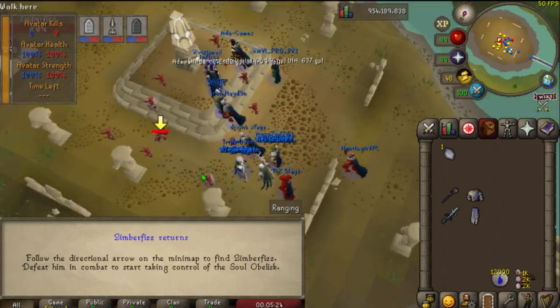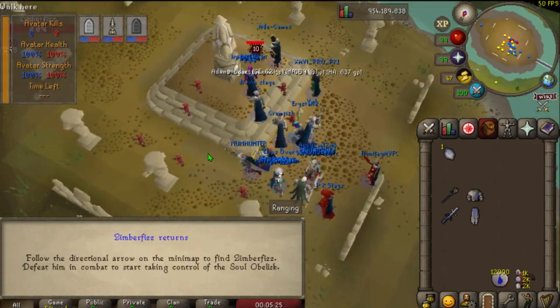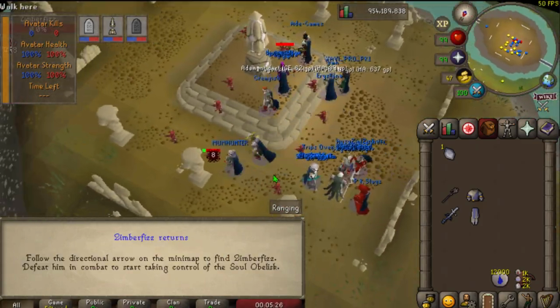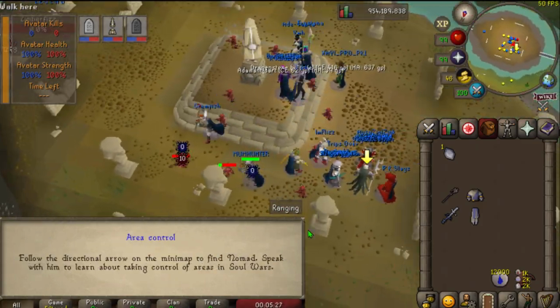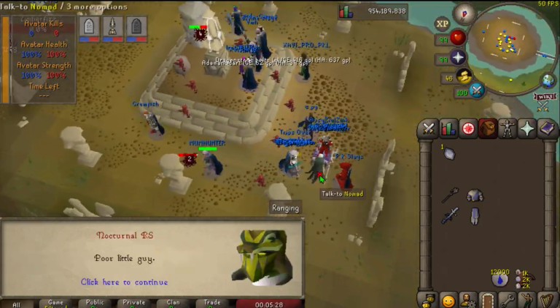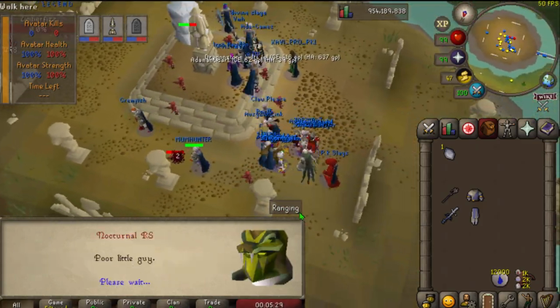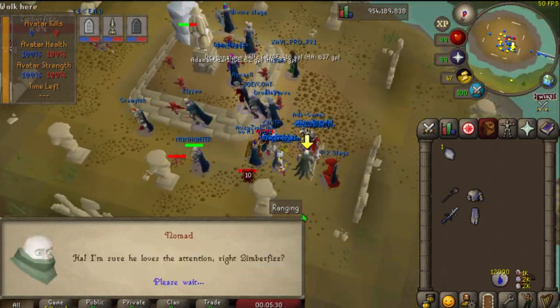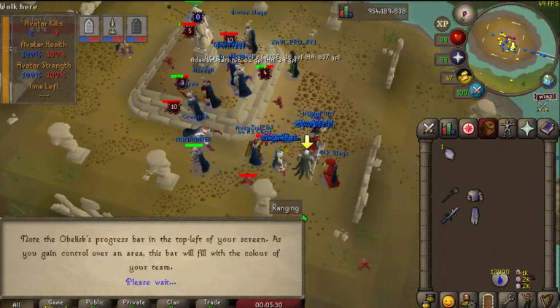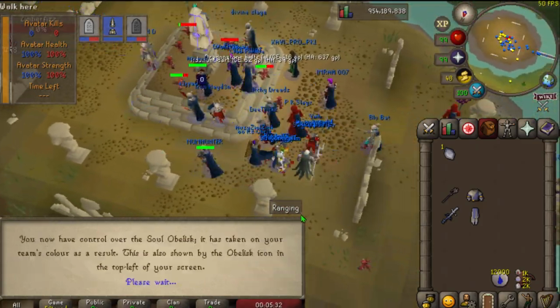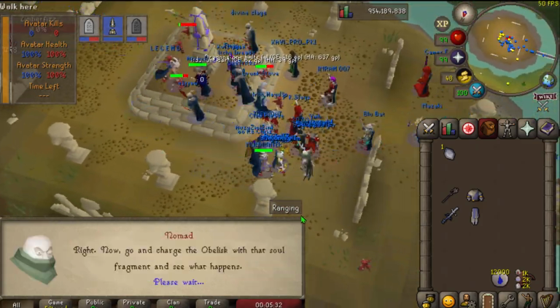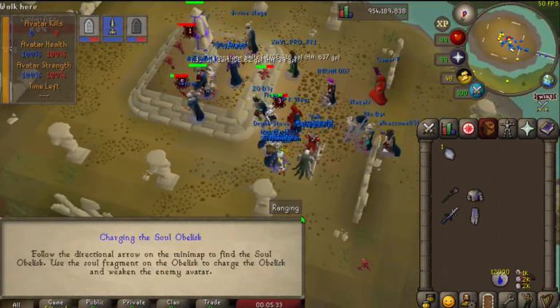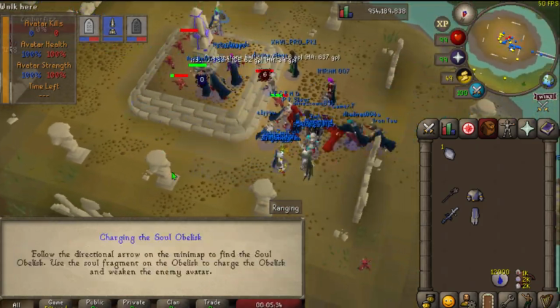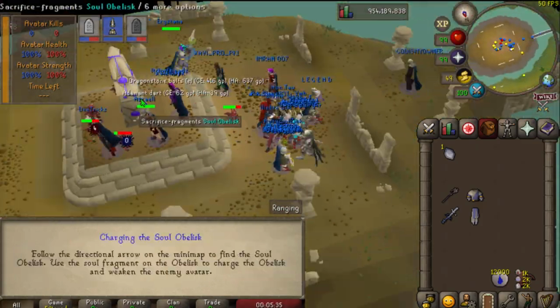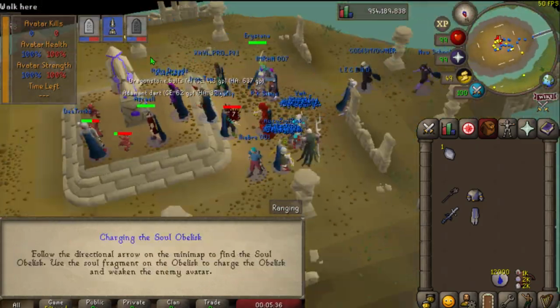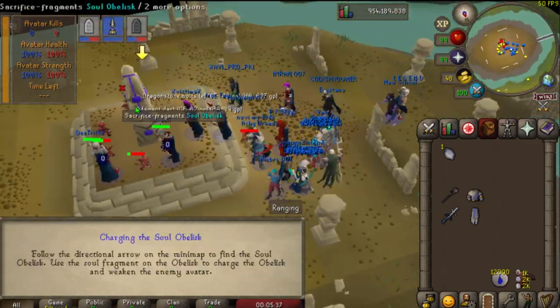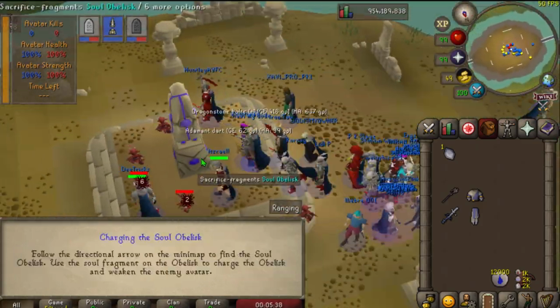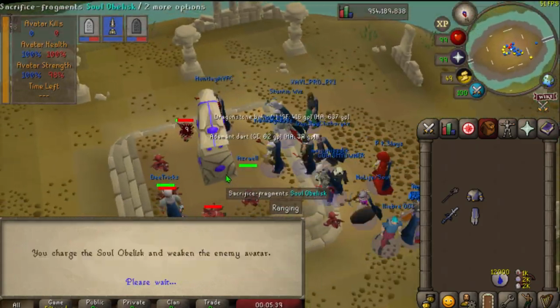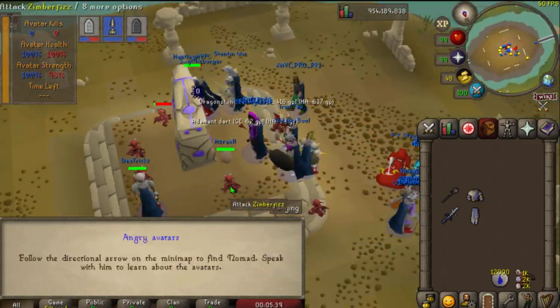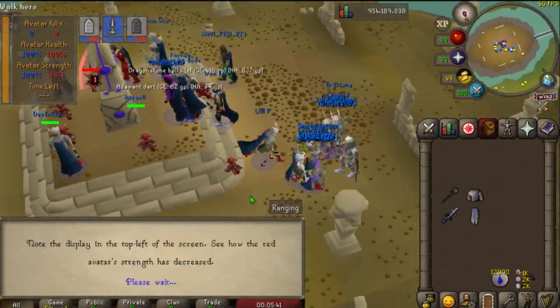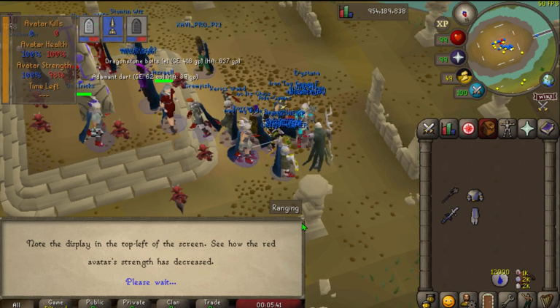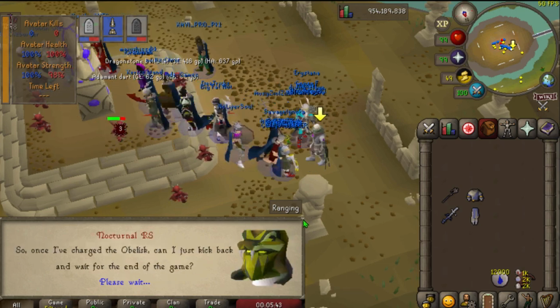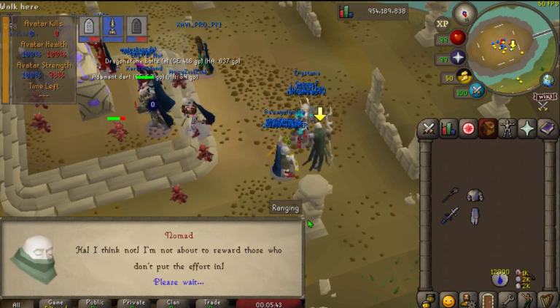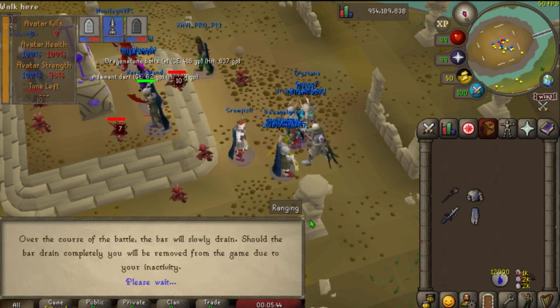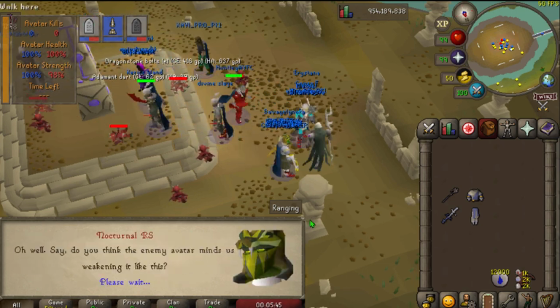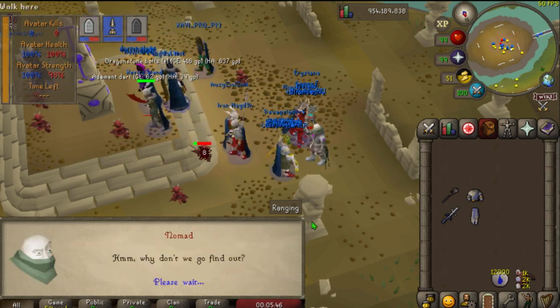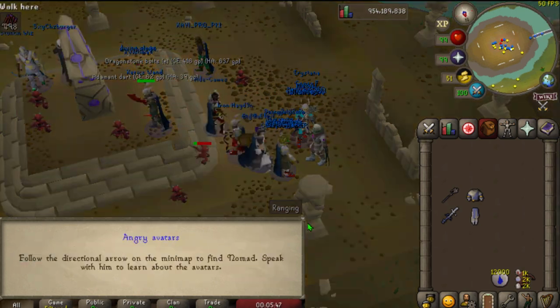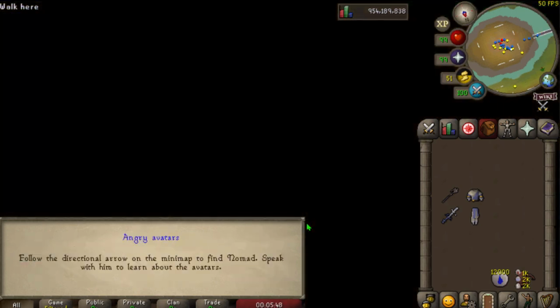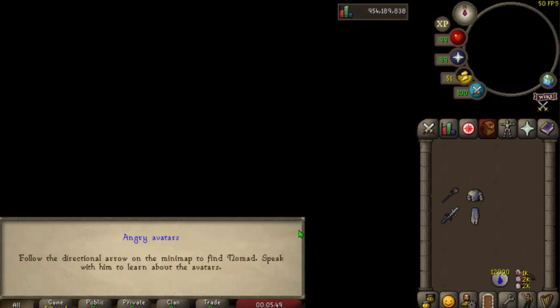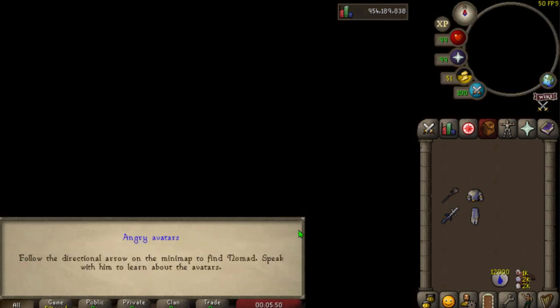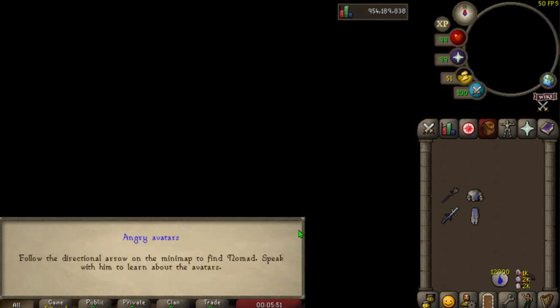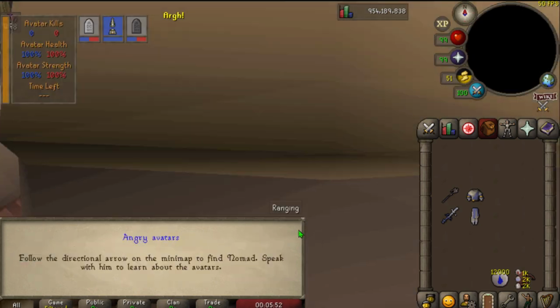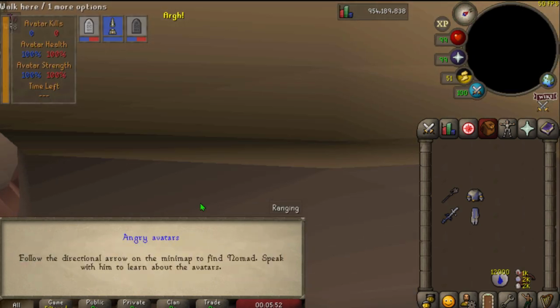In the tutorial you're pretty much just killing a couple of ghosts, collecting the fragments, taking them to the obelisk, and then you're done.